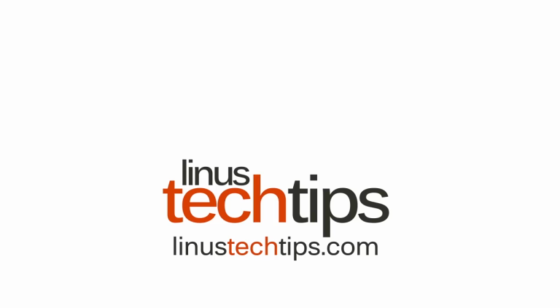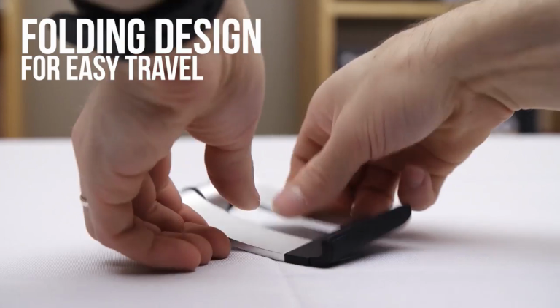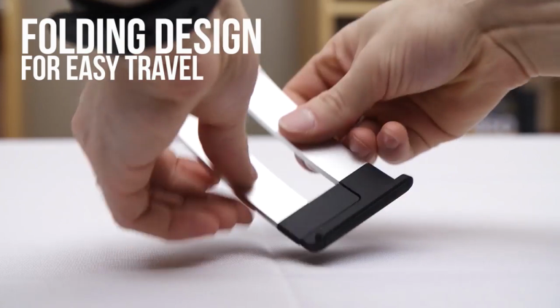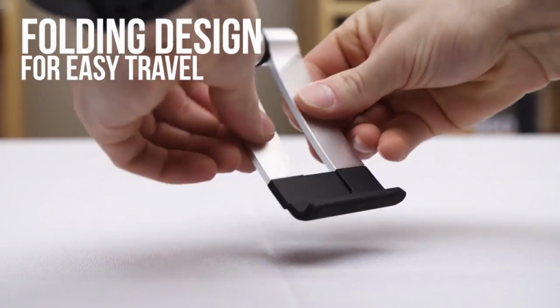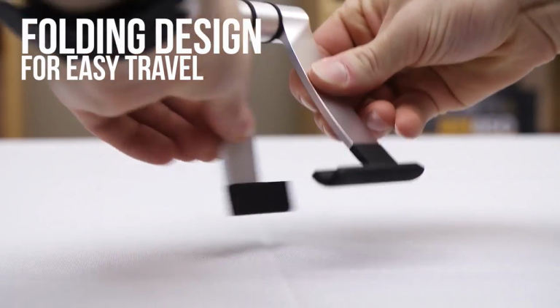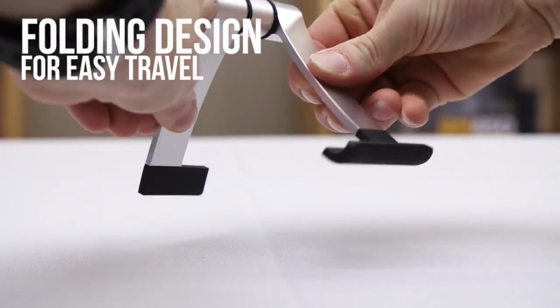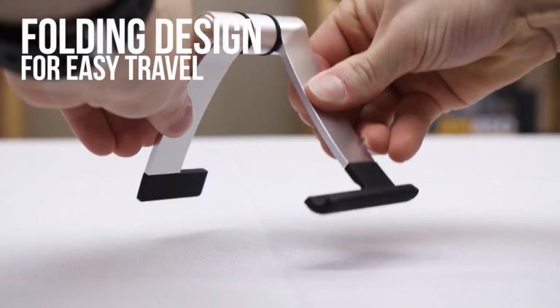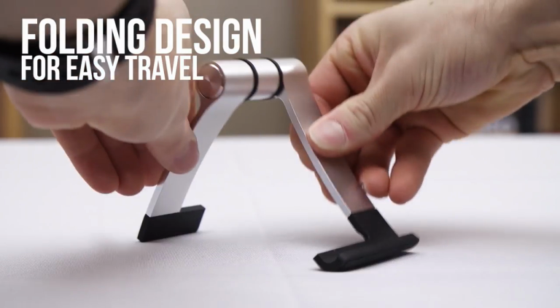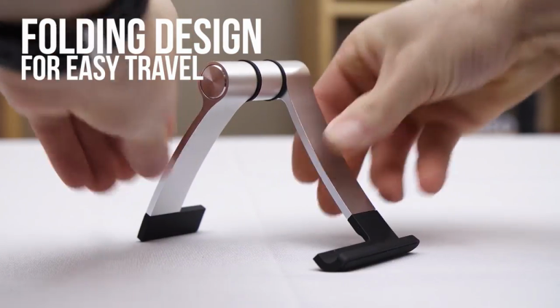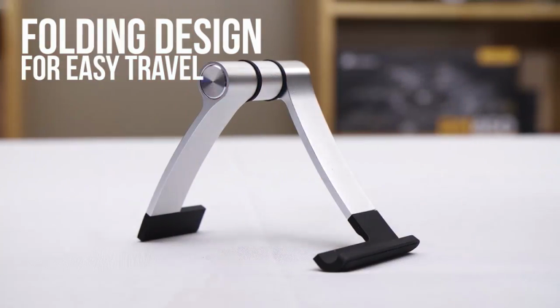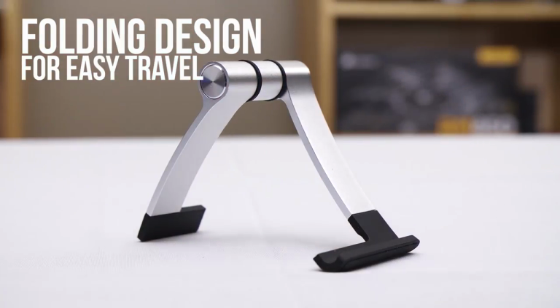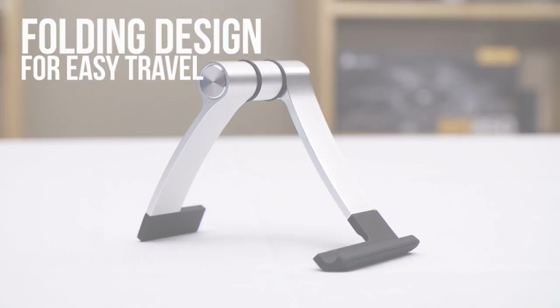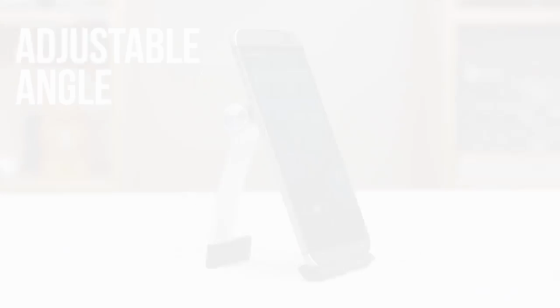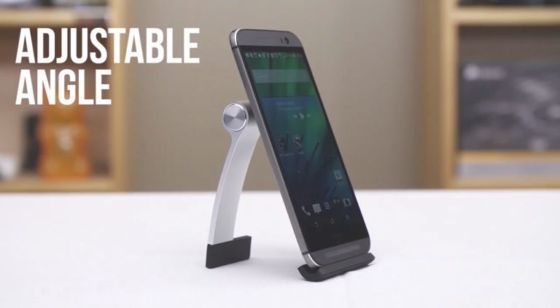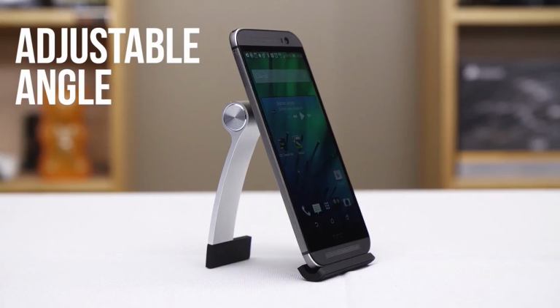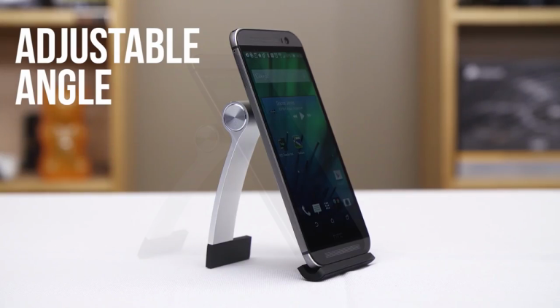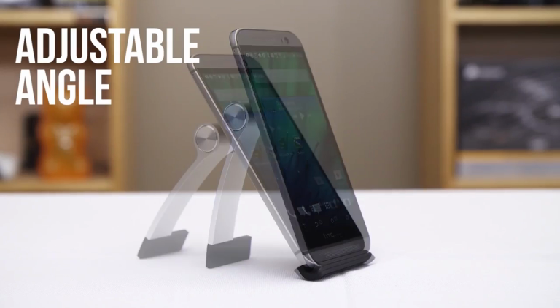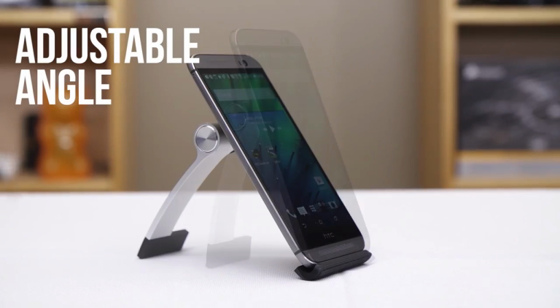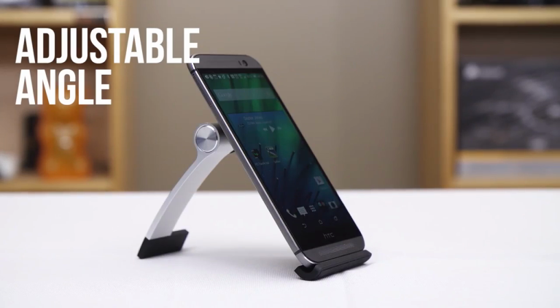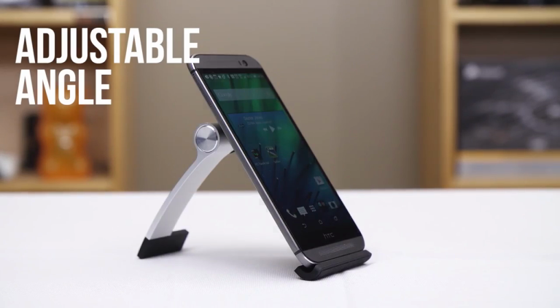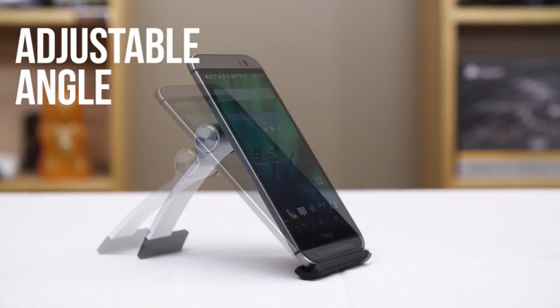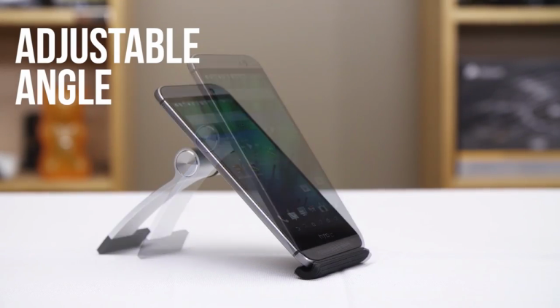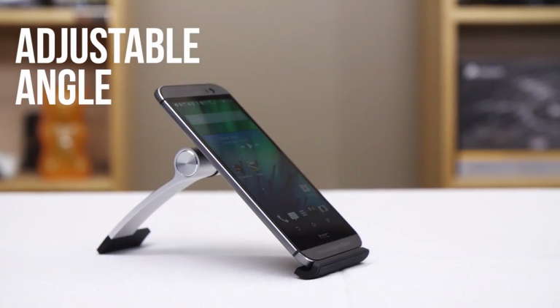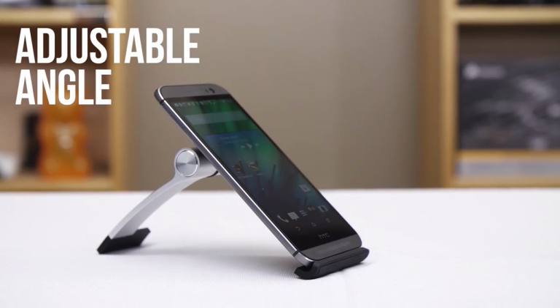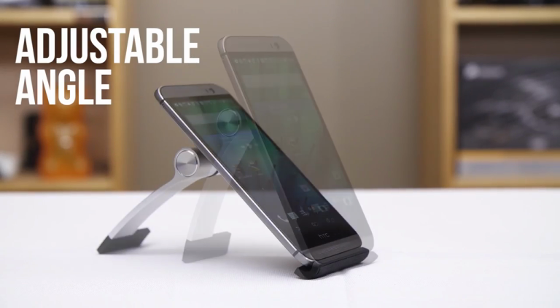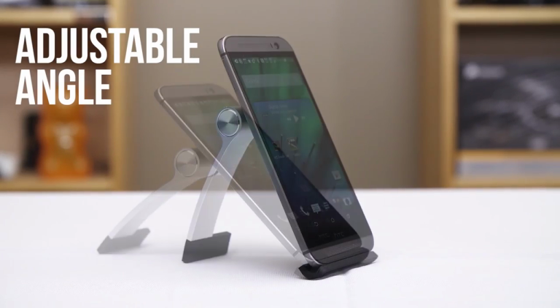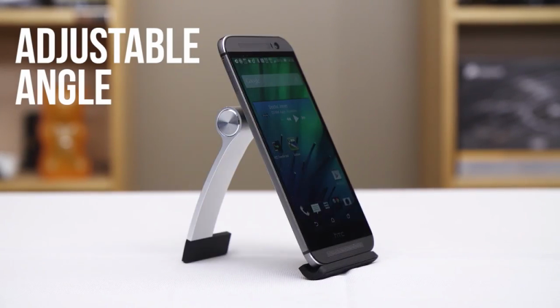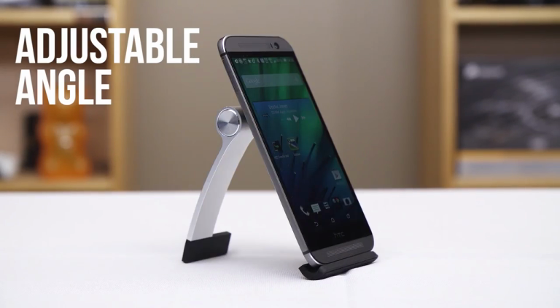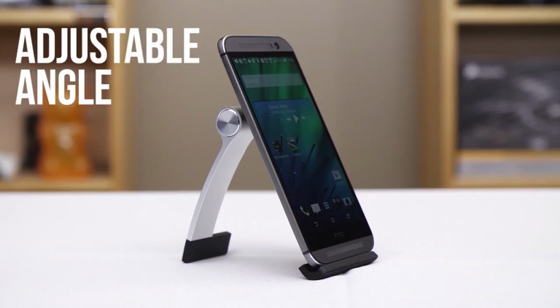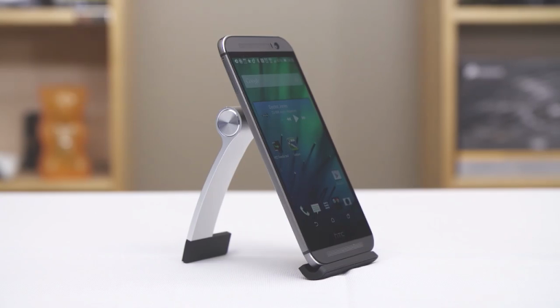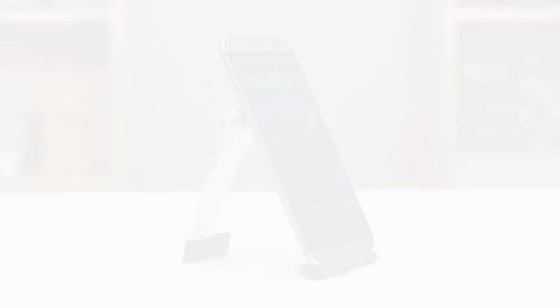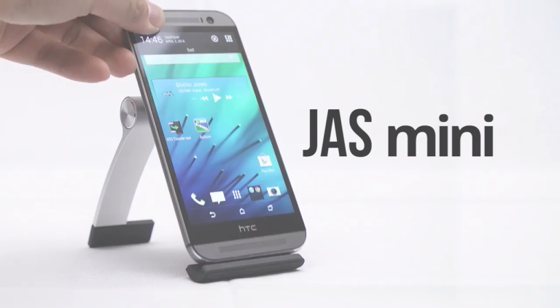The Jazz Mini is a beautiful and compact aluminum stand for your smartphone that even holds tablets up to 8 inches.